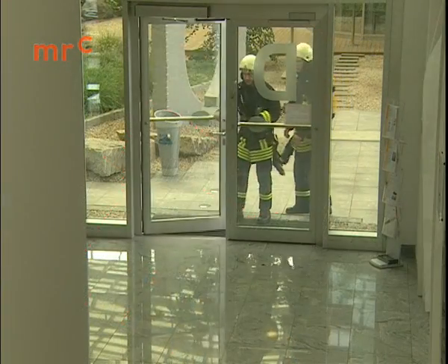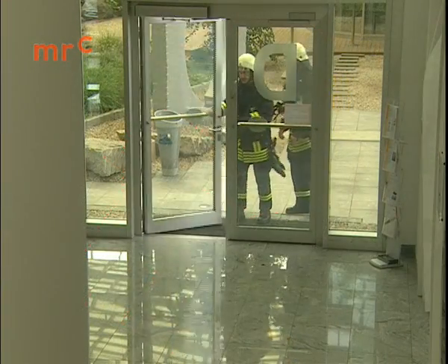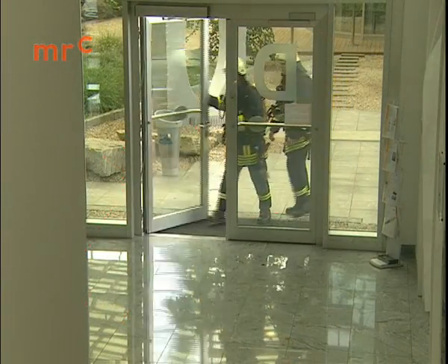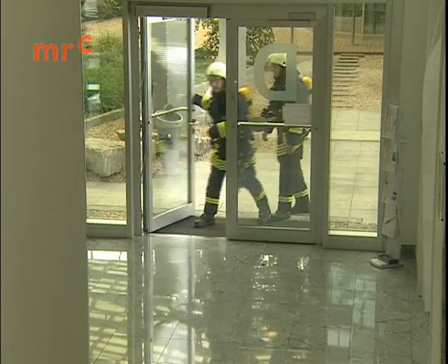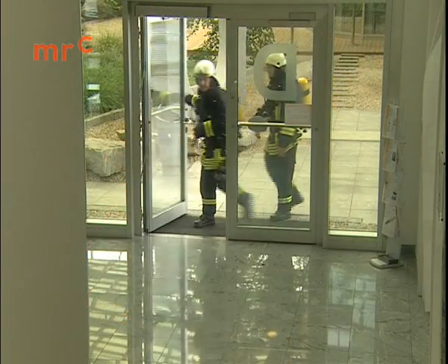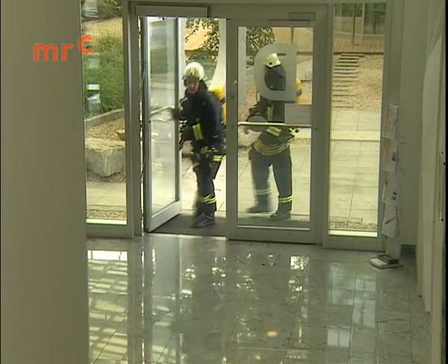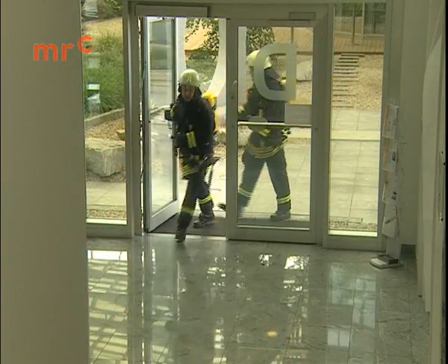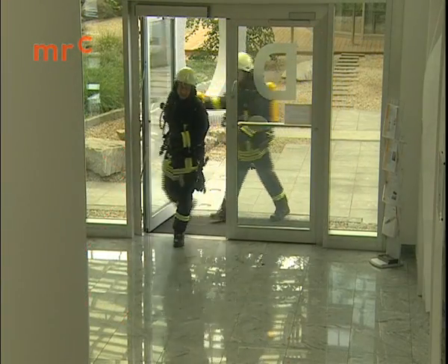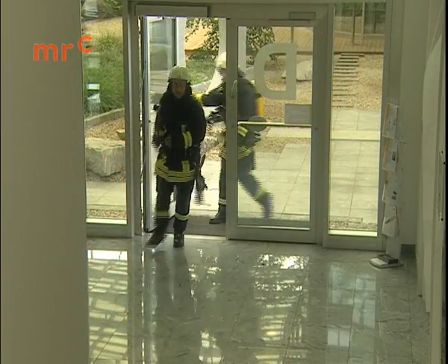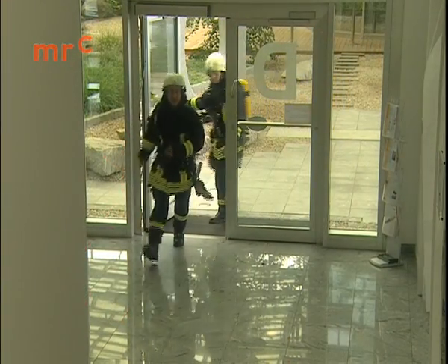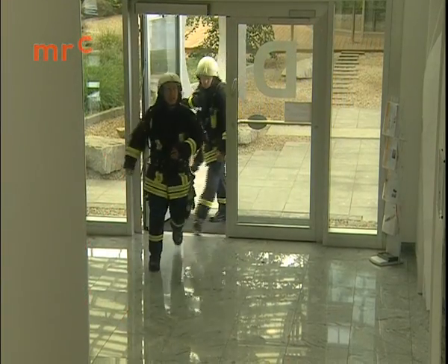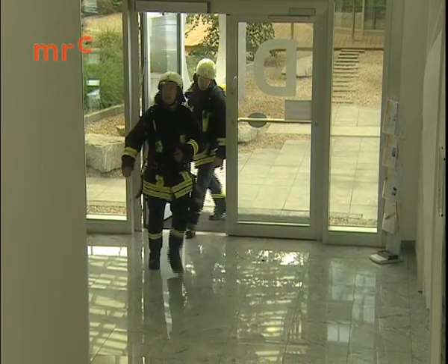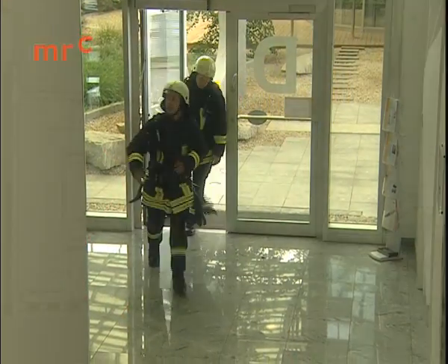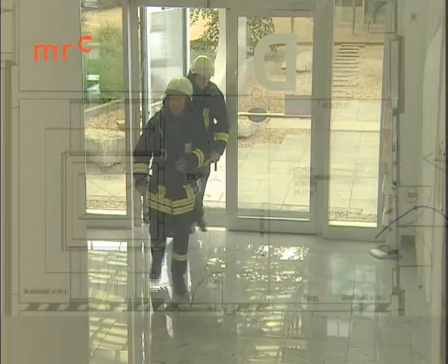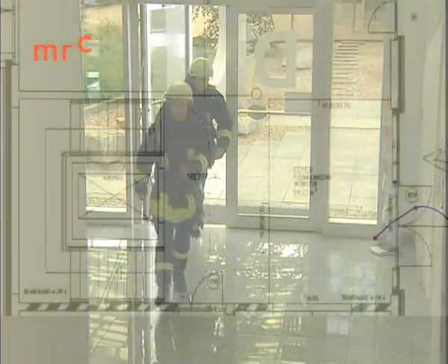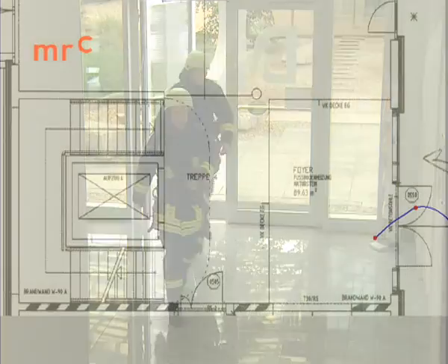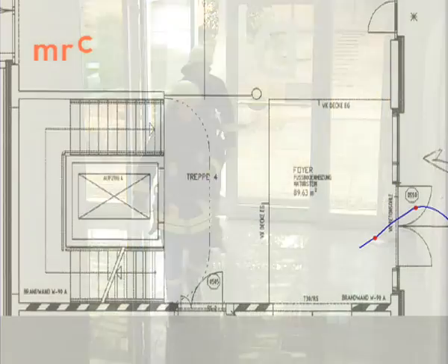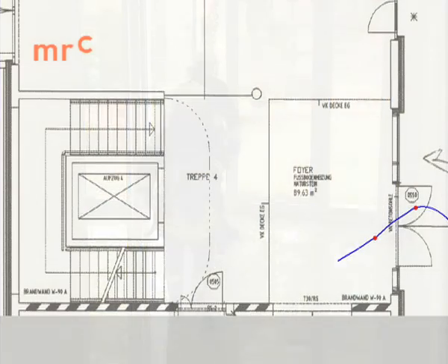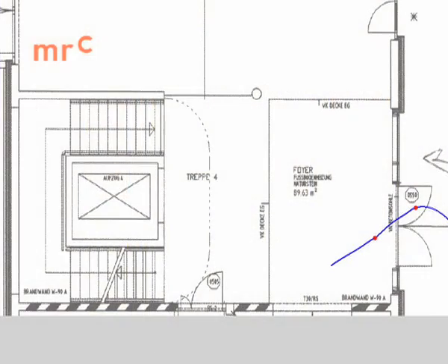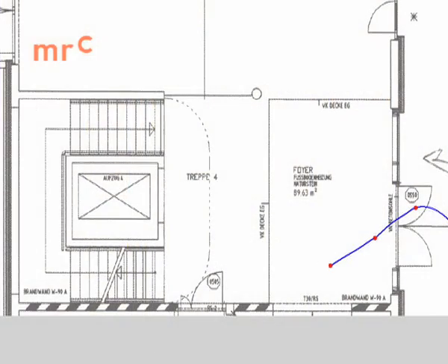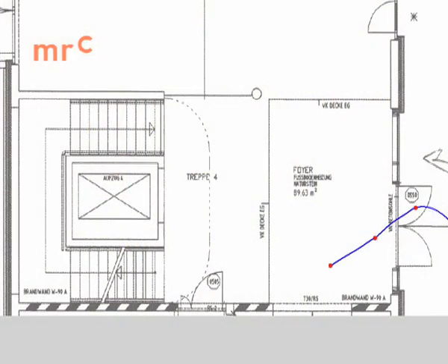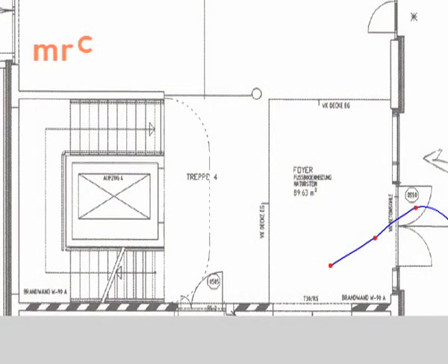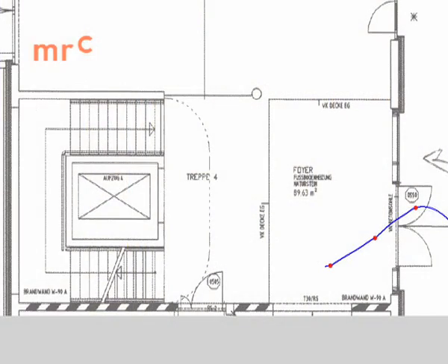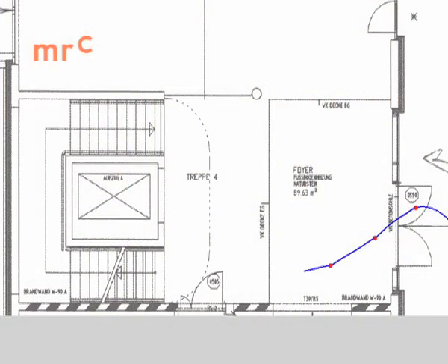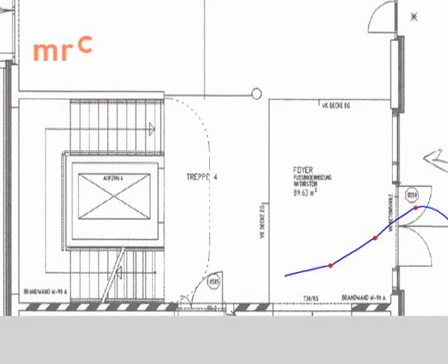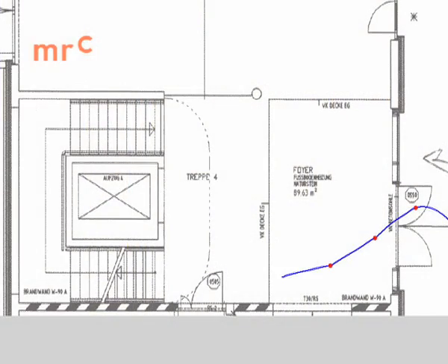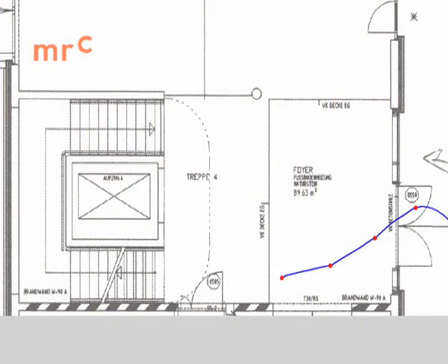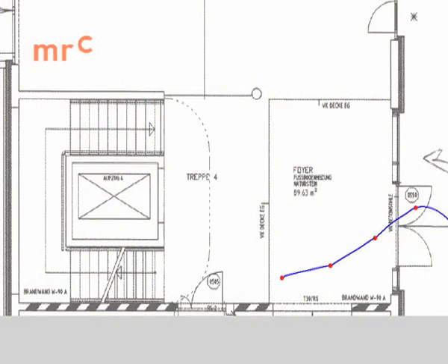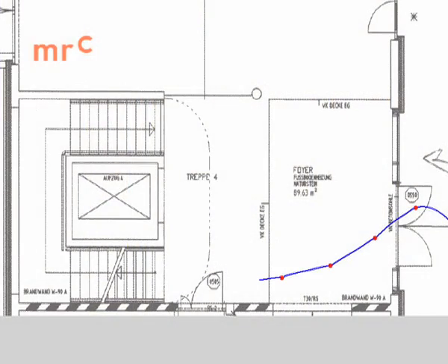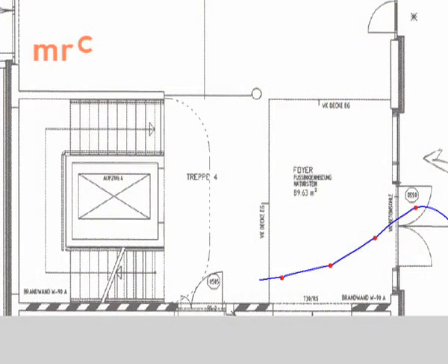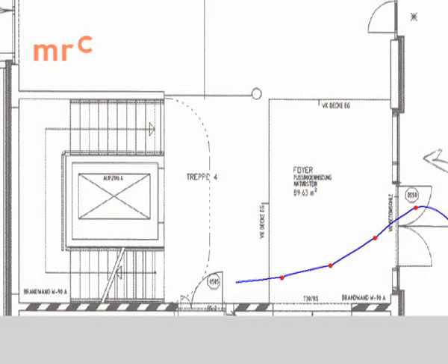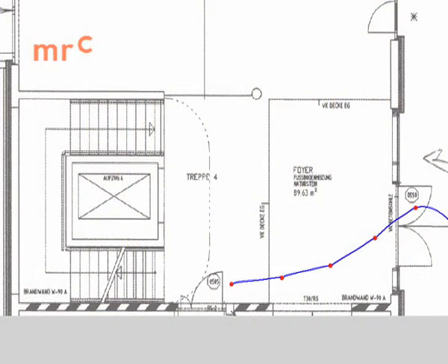The path can be overlaid on a building plan if one is available. Meter-level accuracy is then possible.